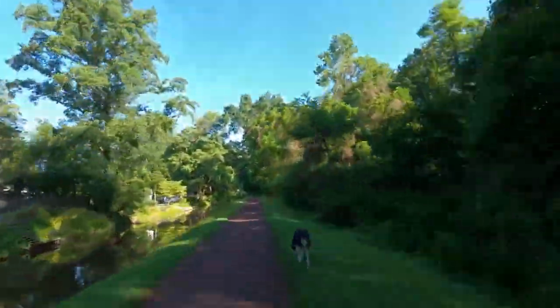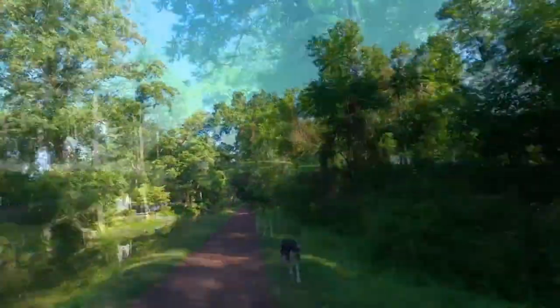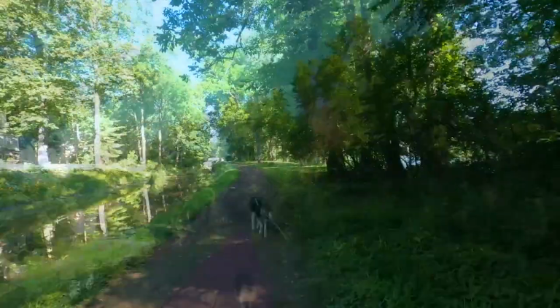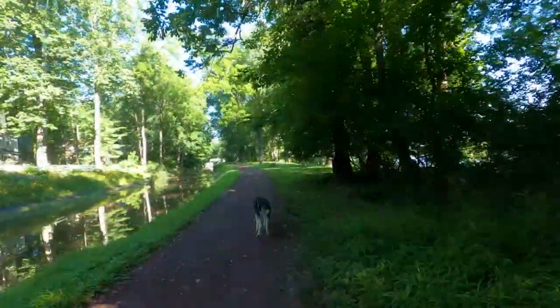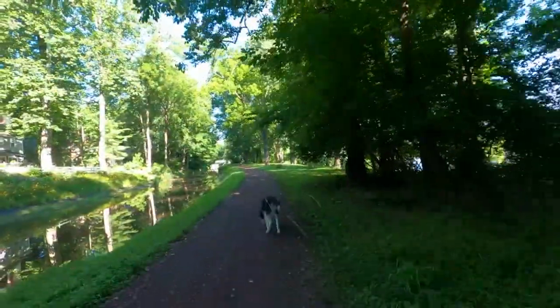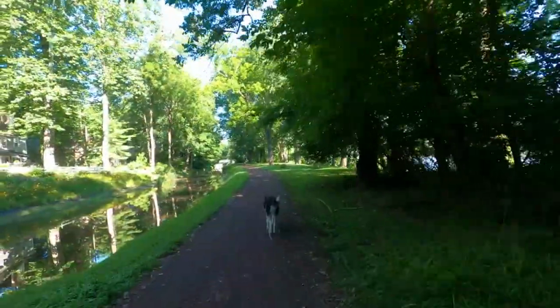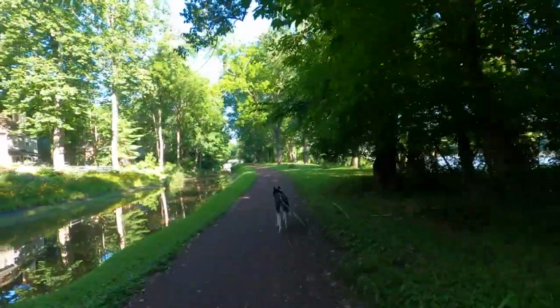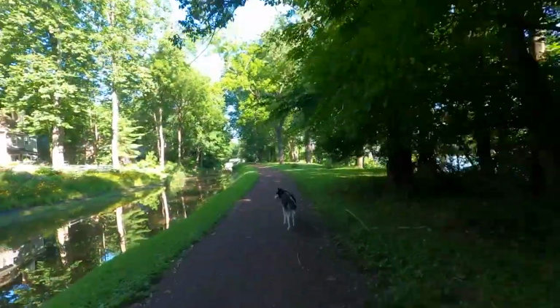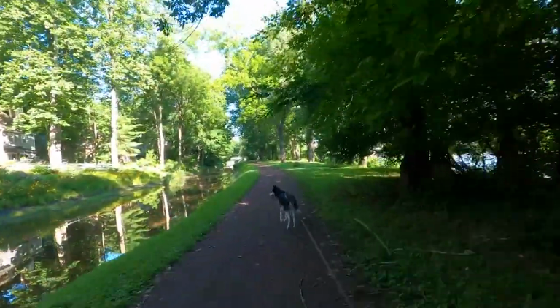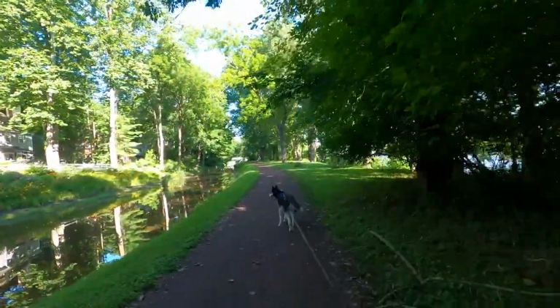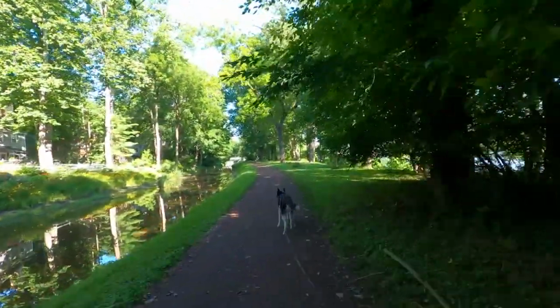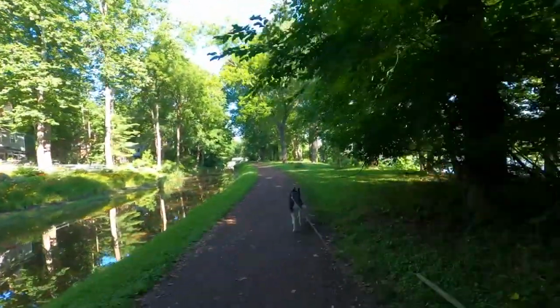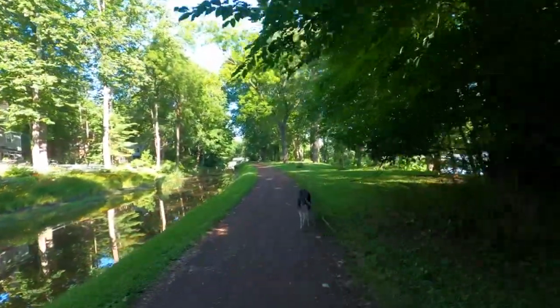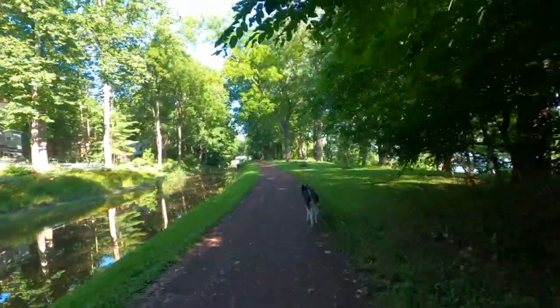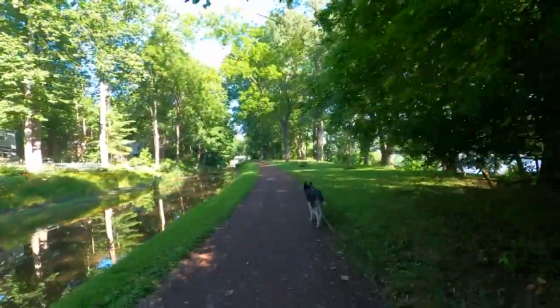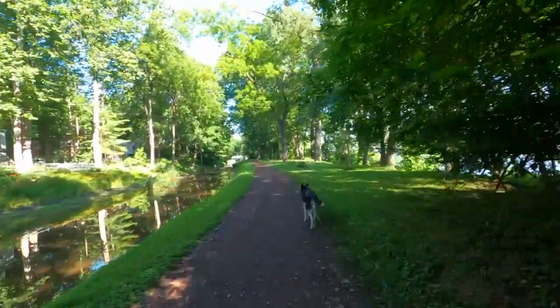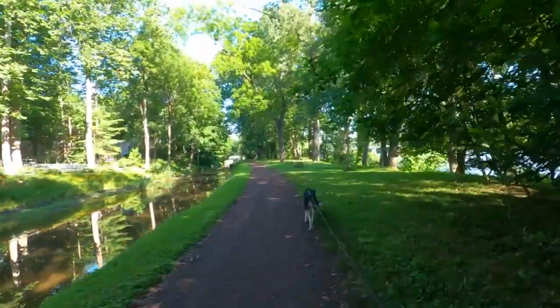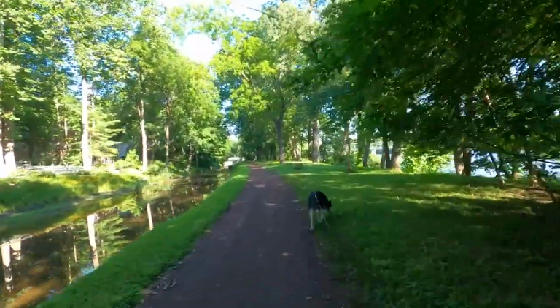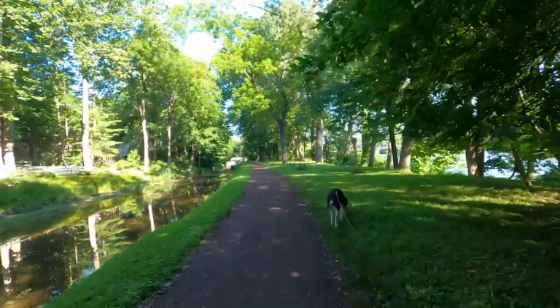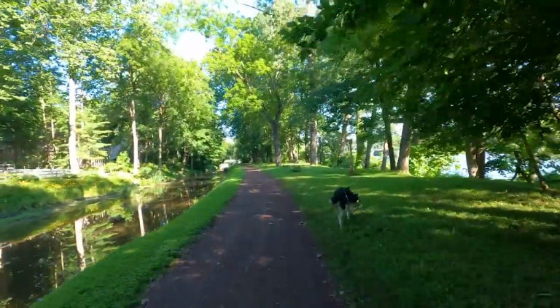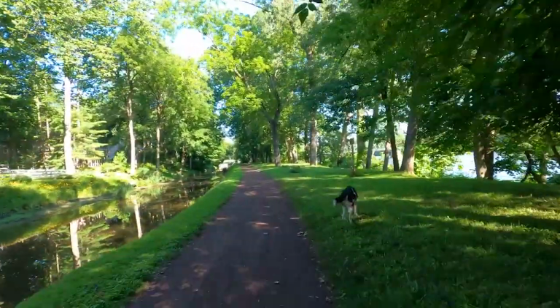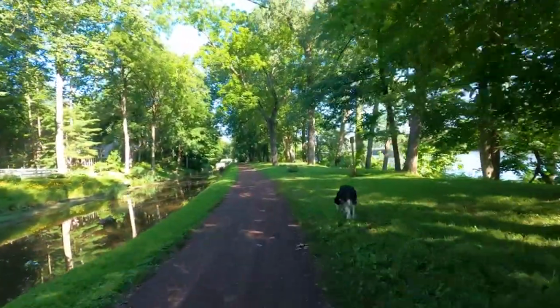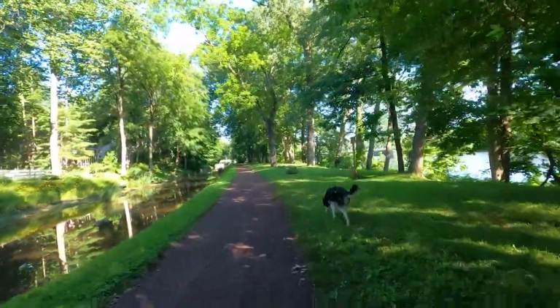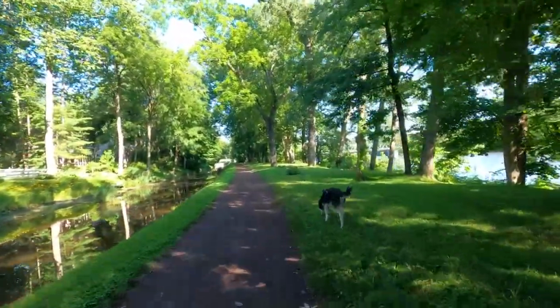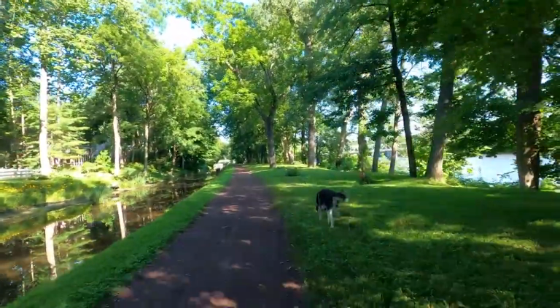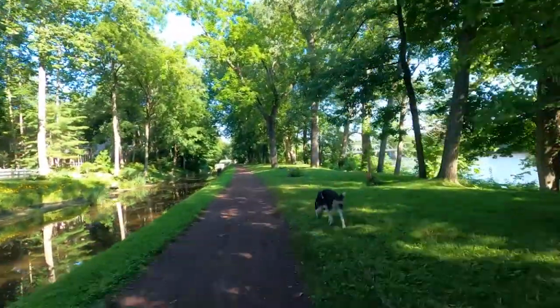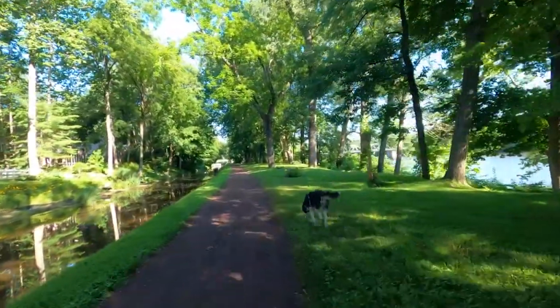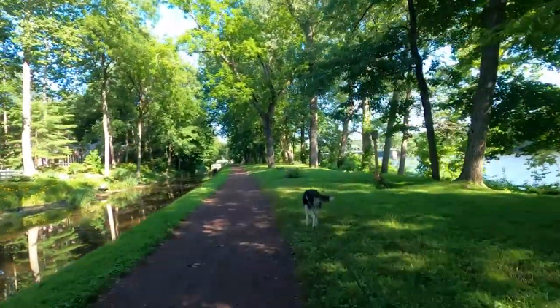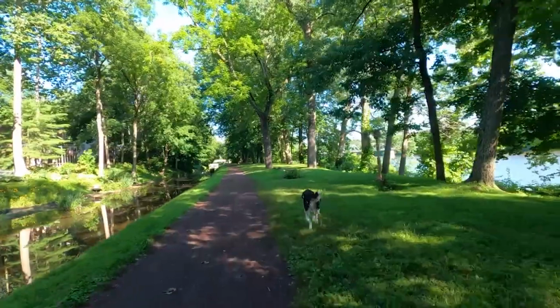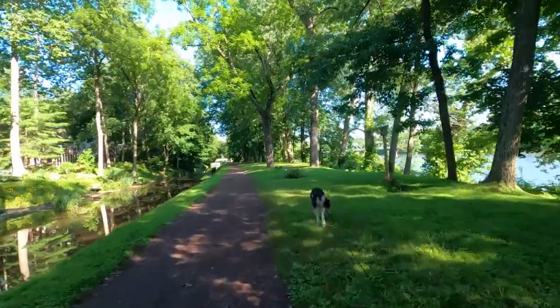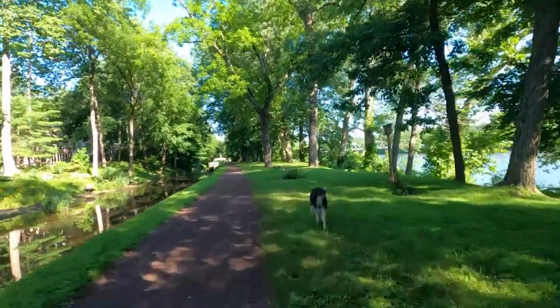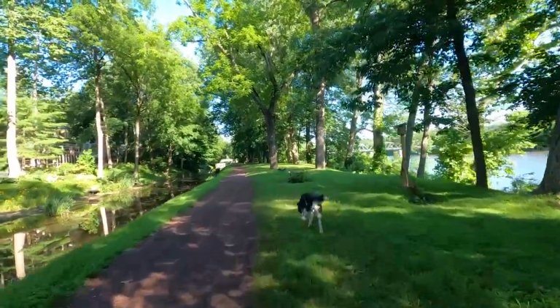At this point we were just south of Center Bridge, so I stopped to give Maverick some water and also some husky zoomie time.